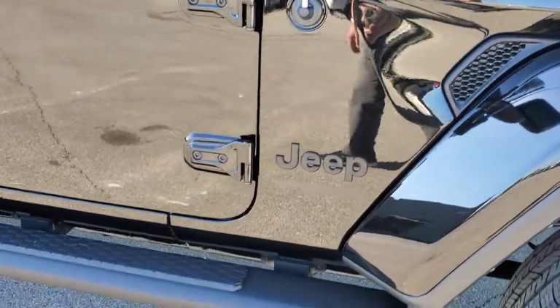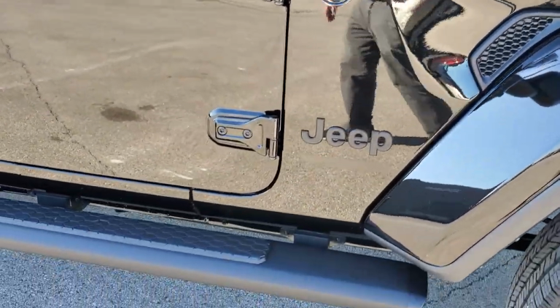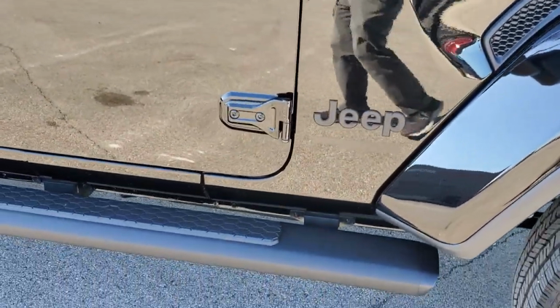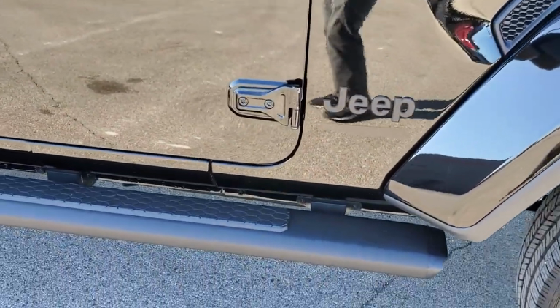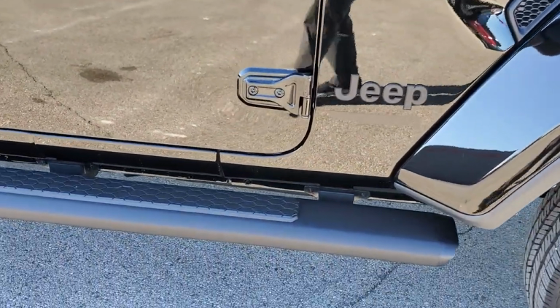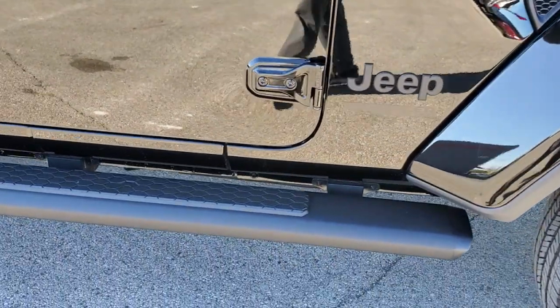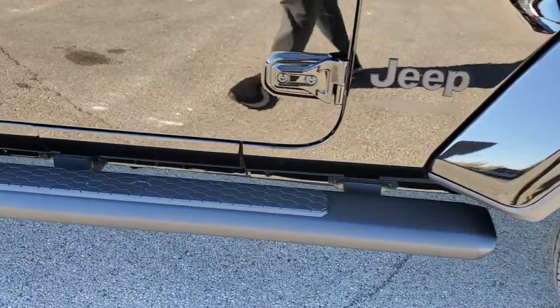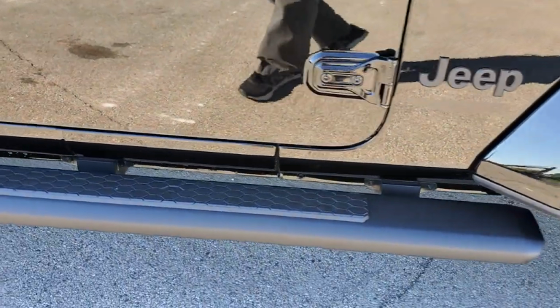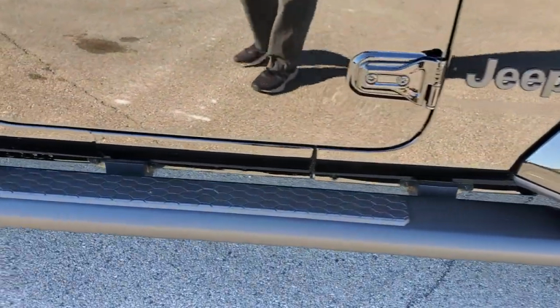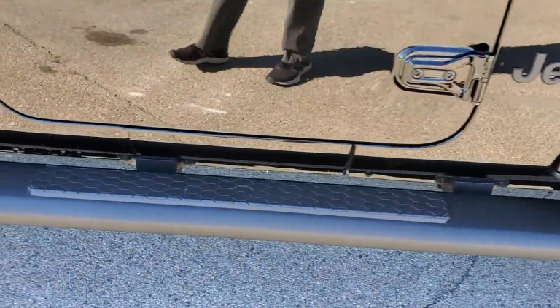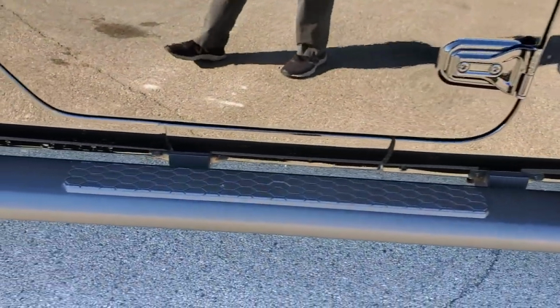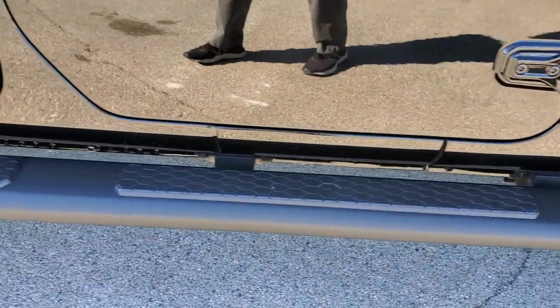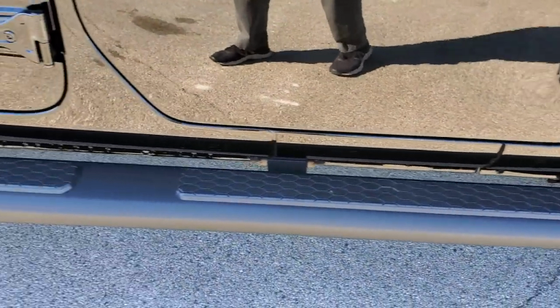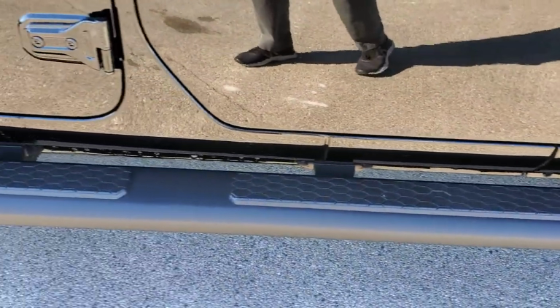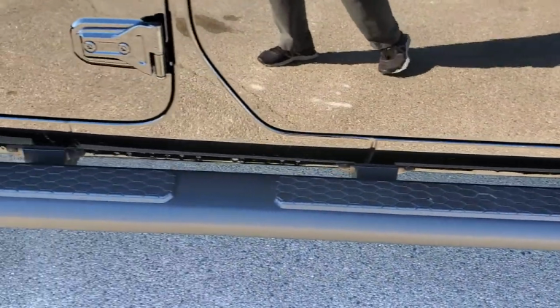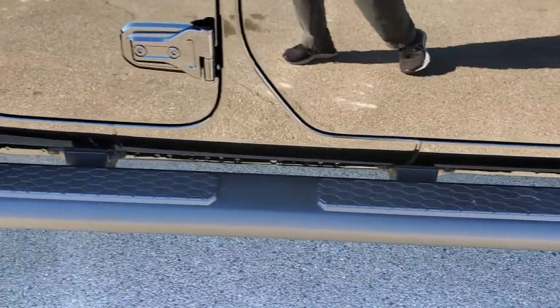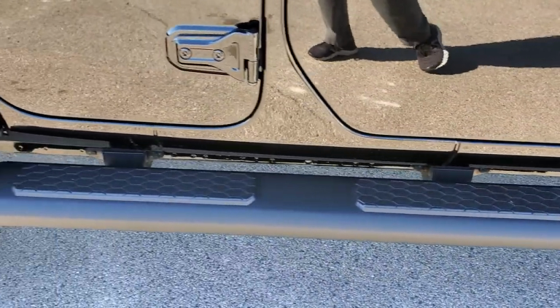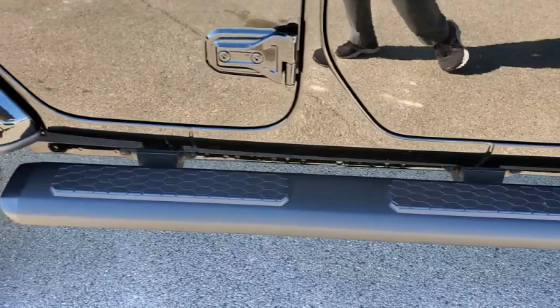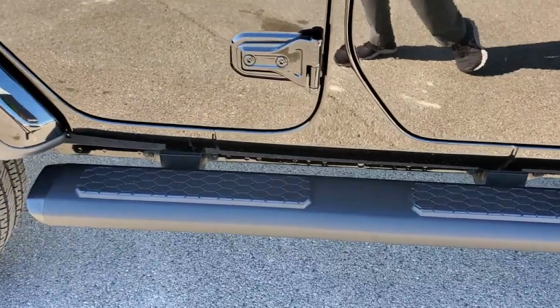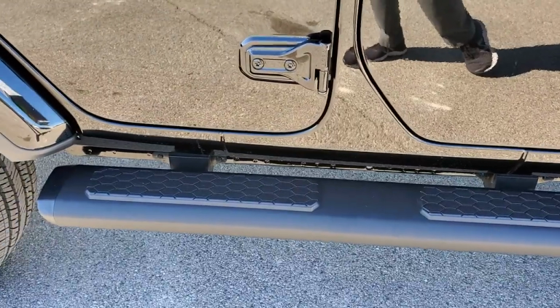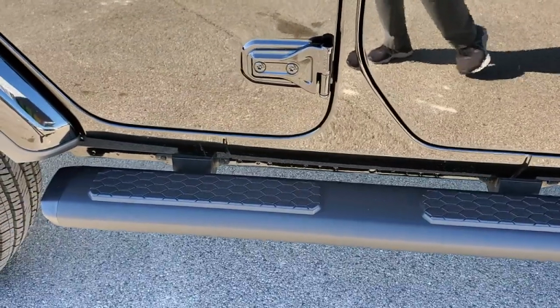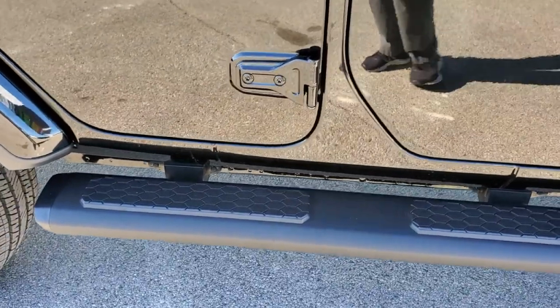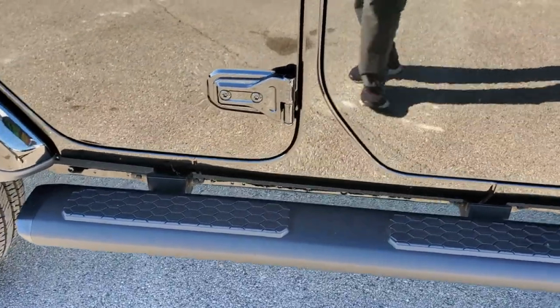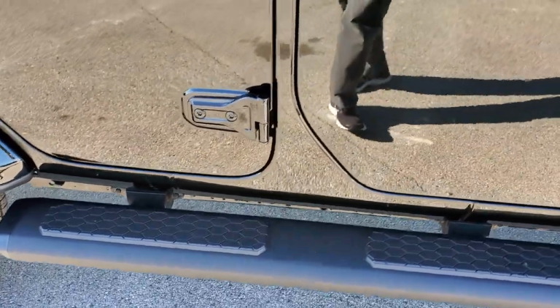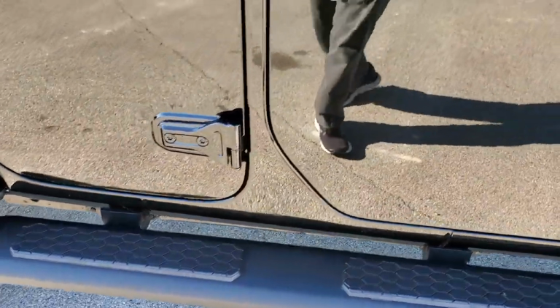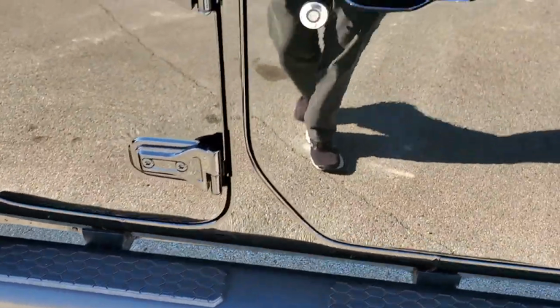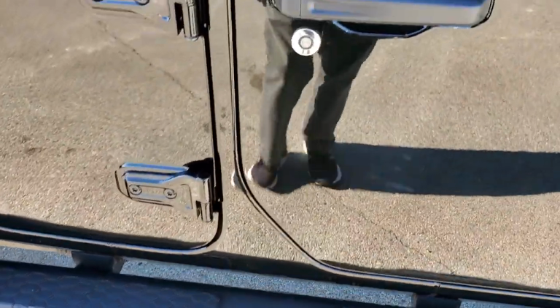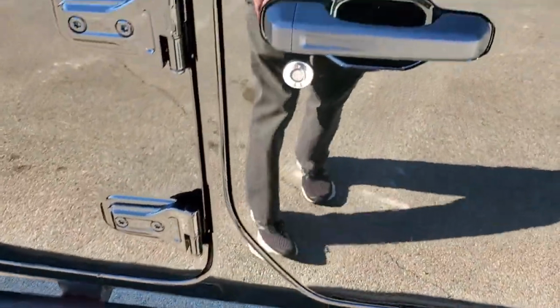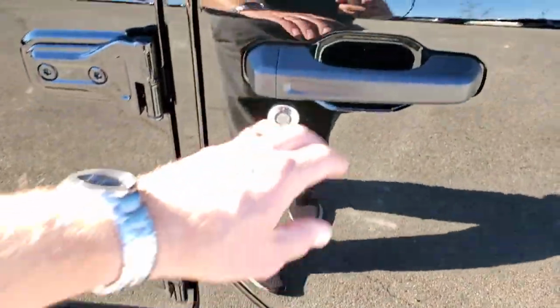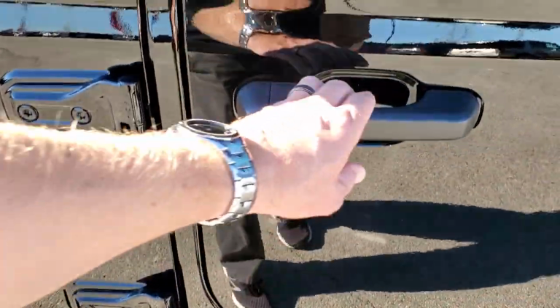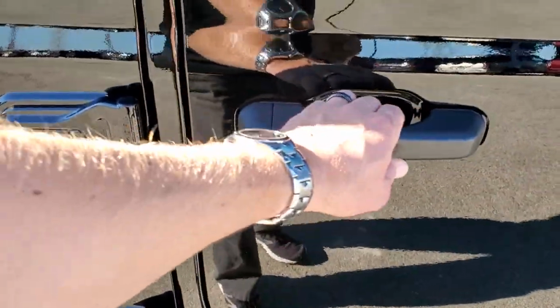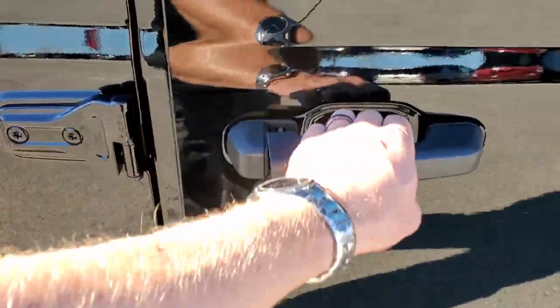This one has the LED lighting group, which gives you the LED running lights in the fenders, the LED headlamps, halo lamps, and the LED fog lamps. You get the black tow hooks and the plastic bumper. This one also has the optional Mopar step bars, which look really good on this Altitude Edition.